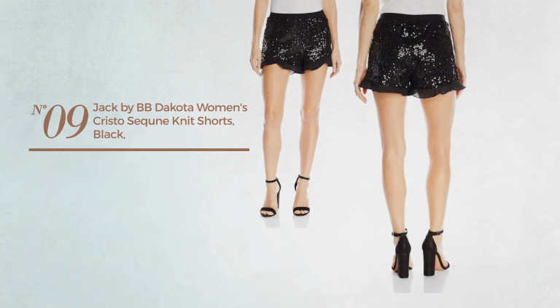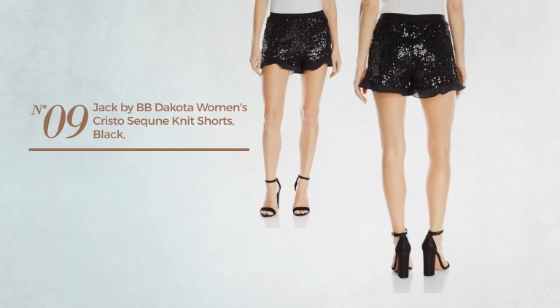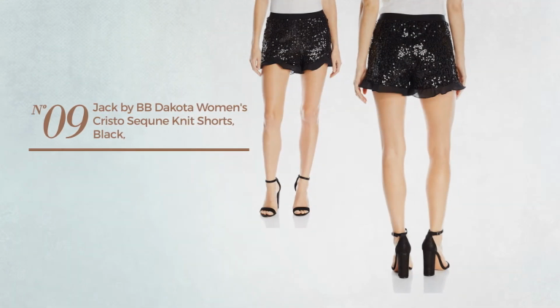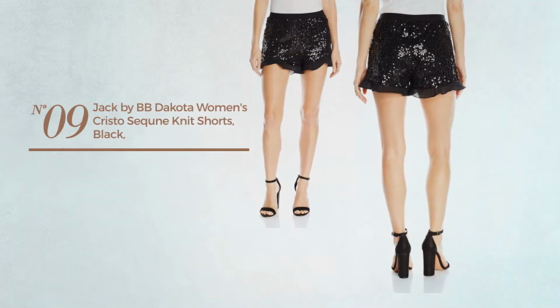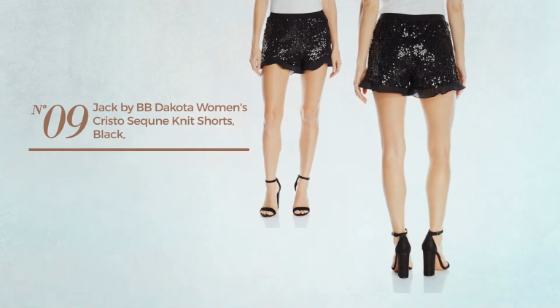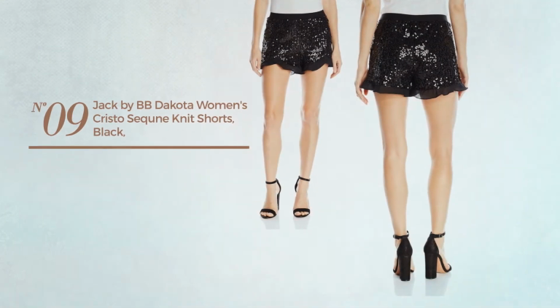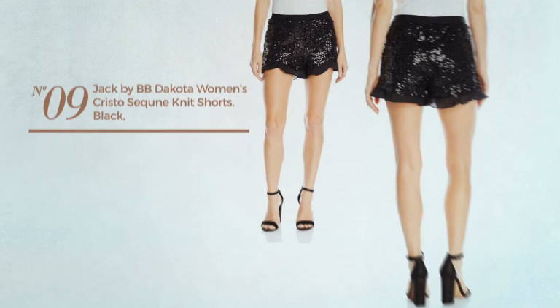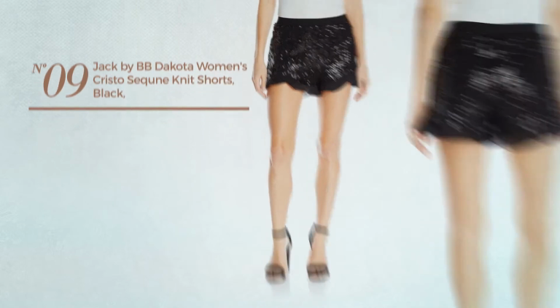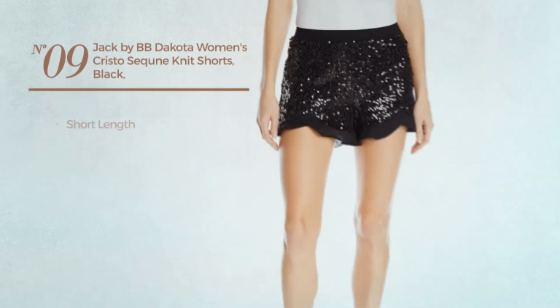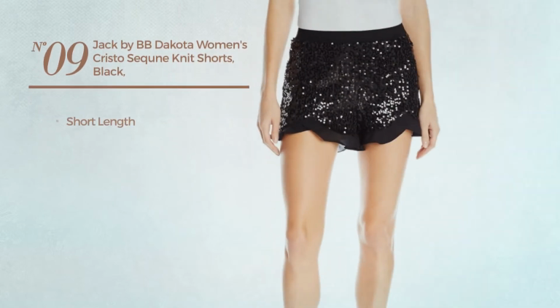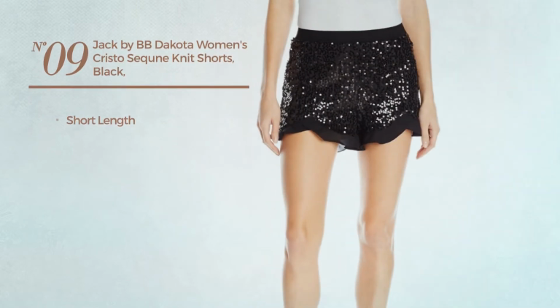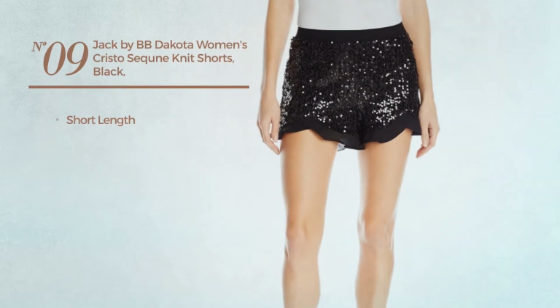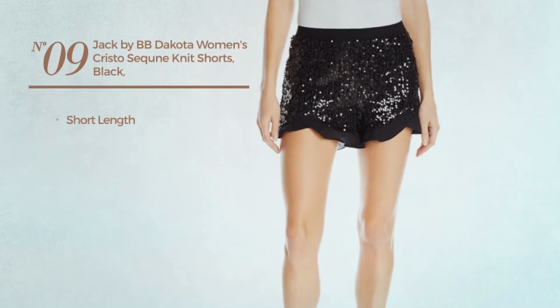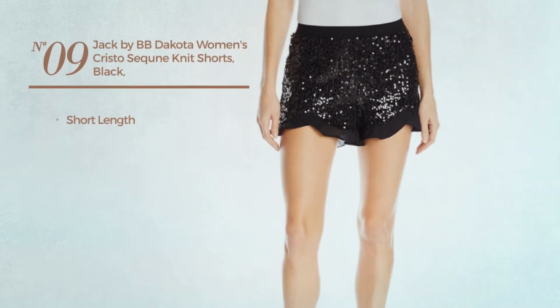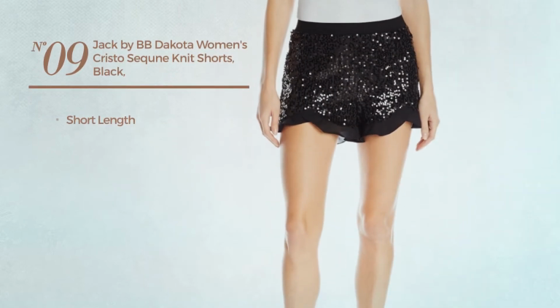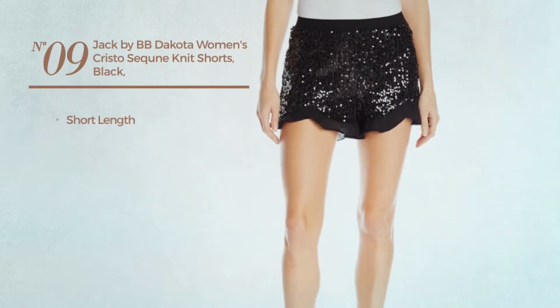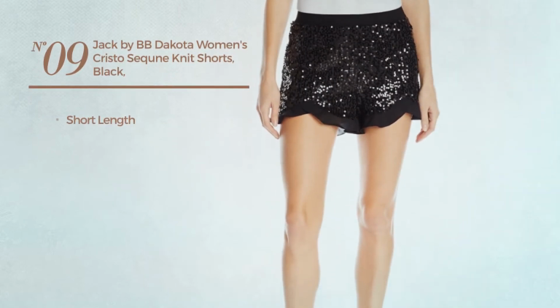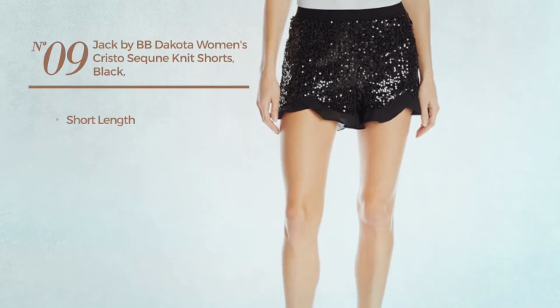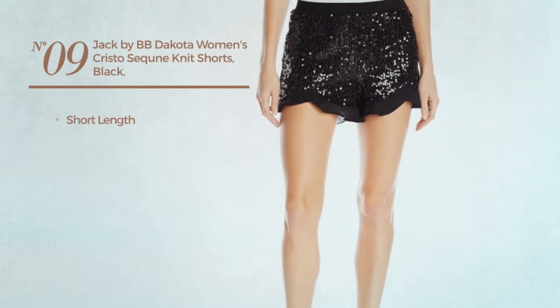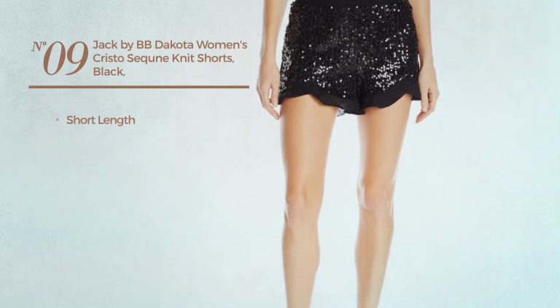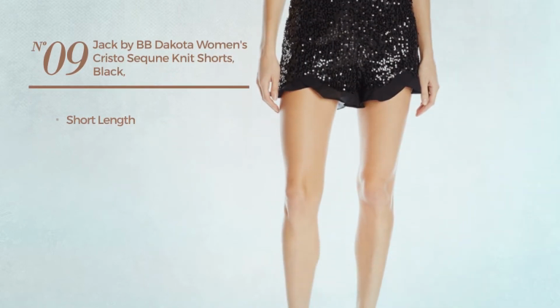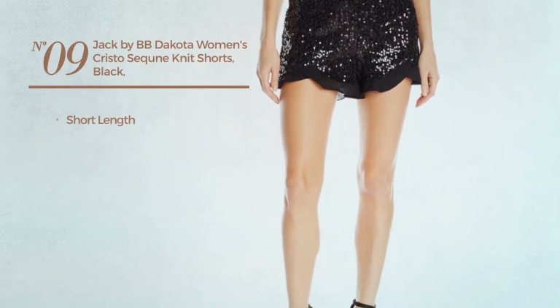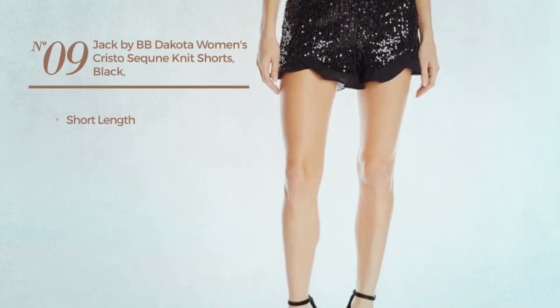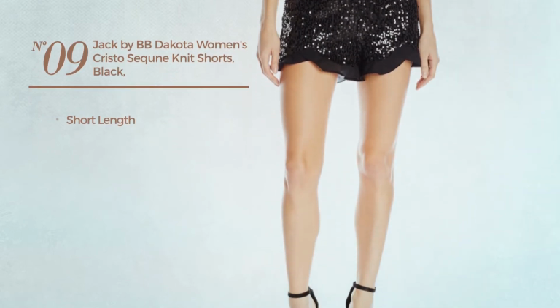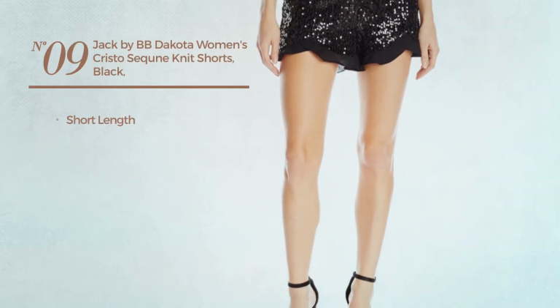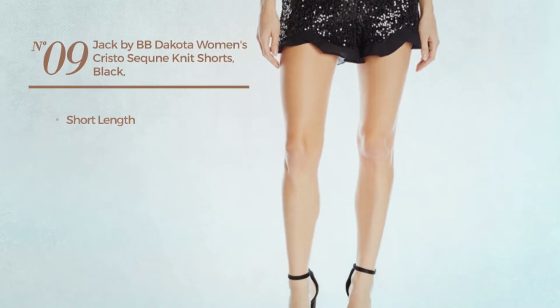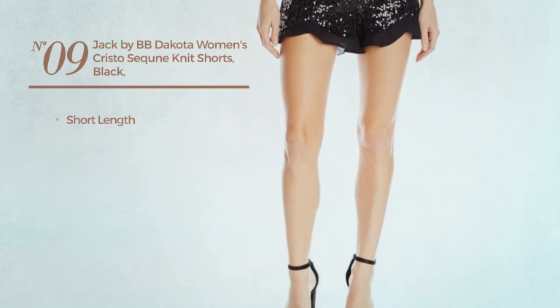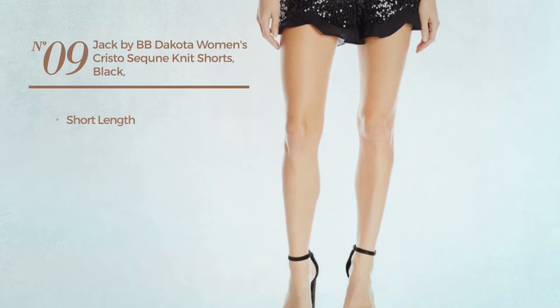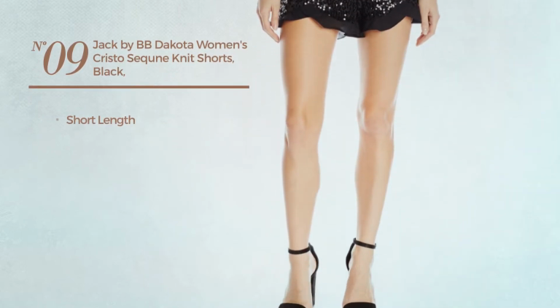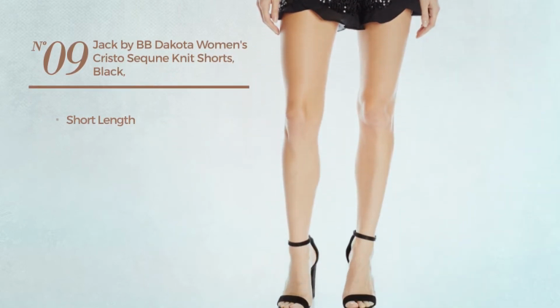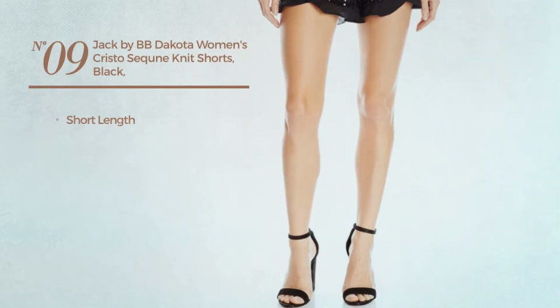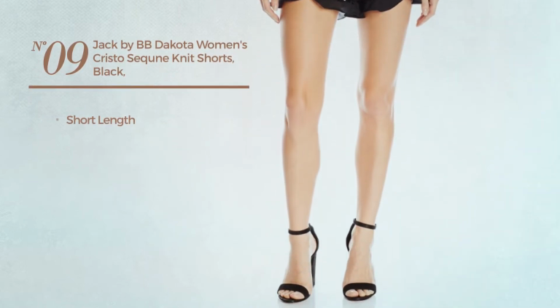Number nine: a short length shorts available exclusively in black color.